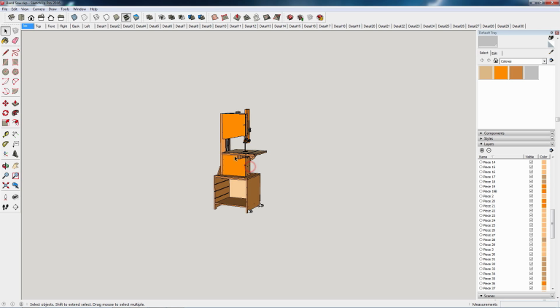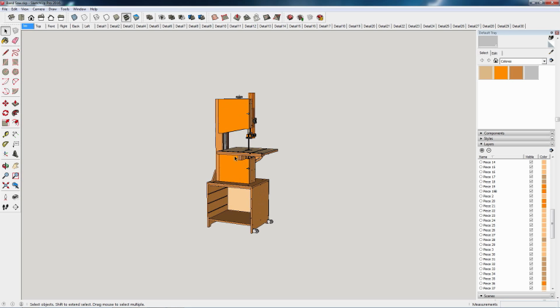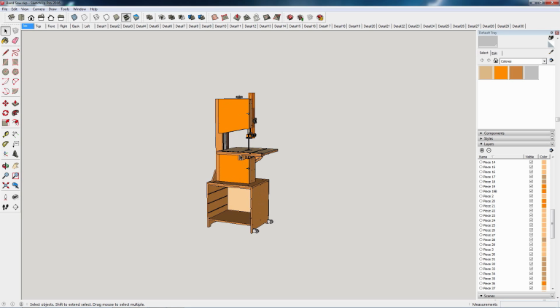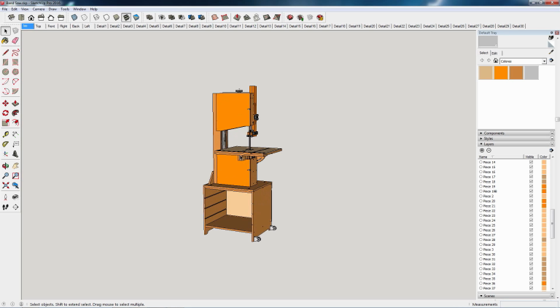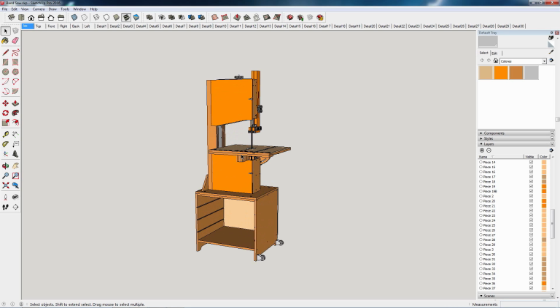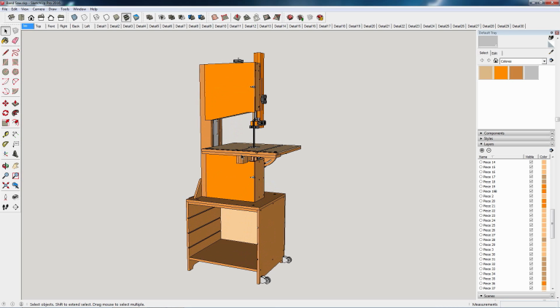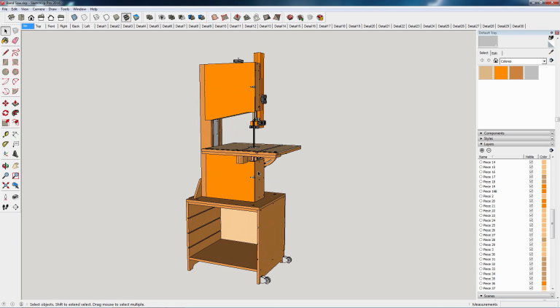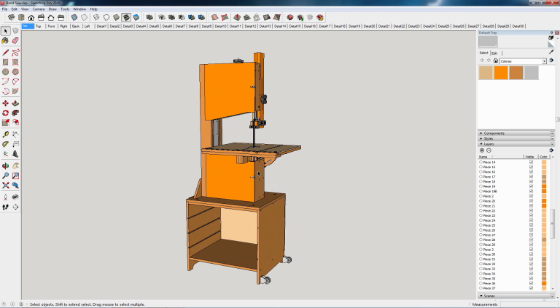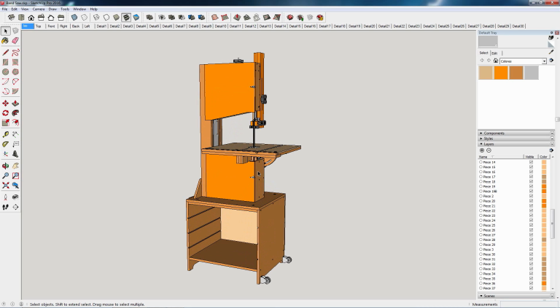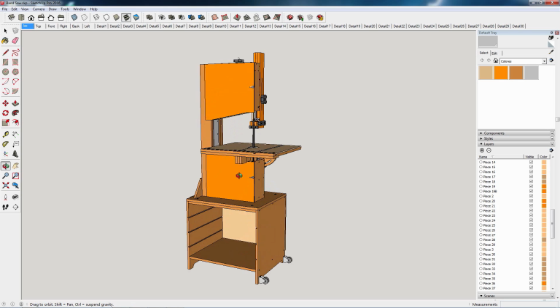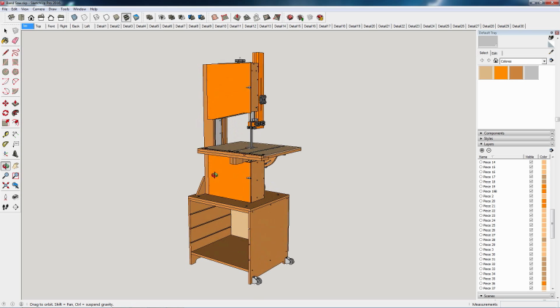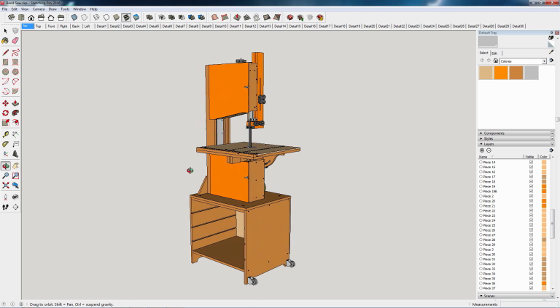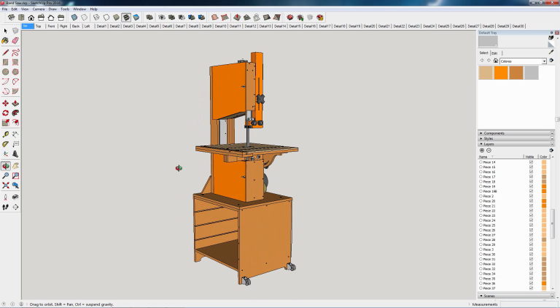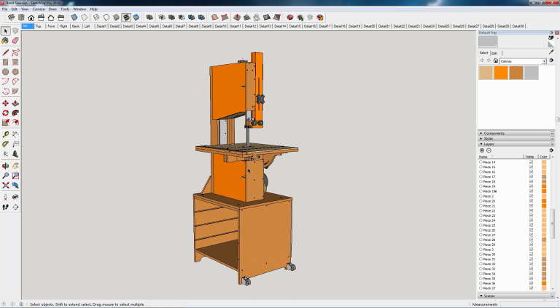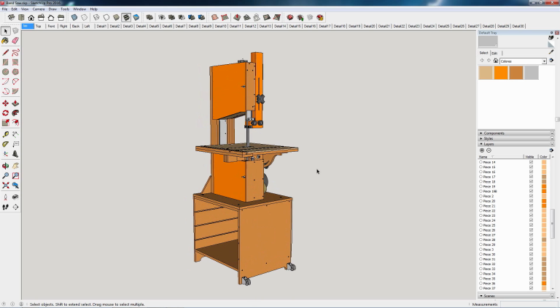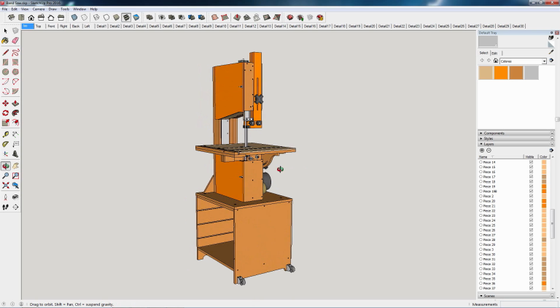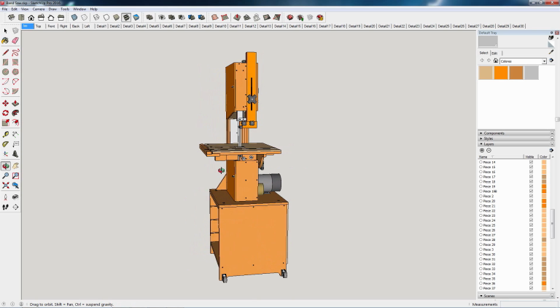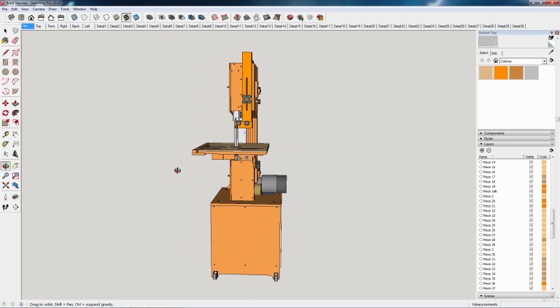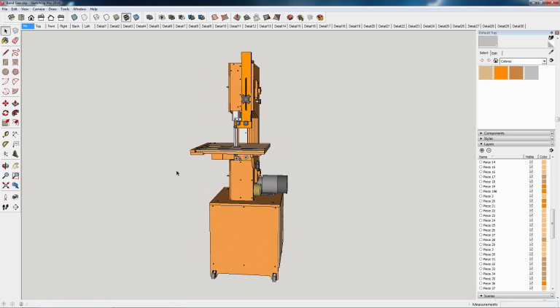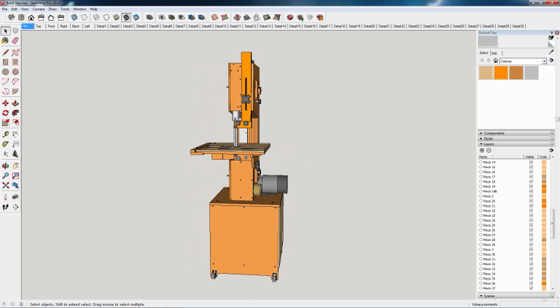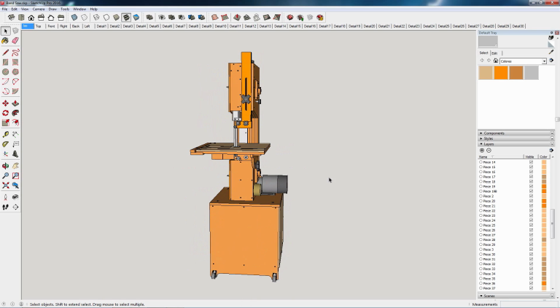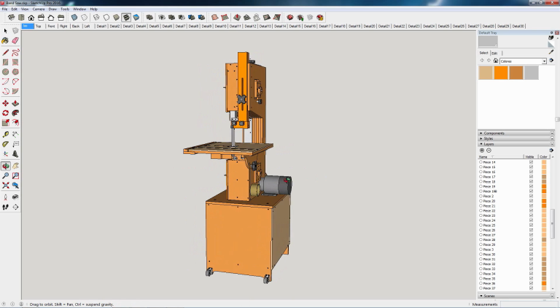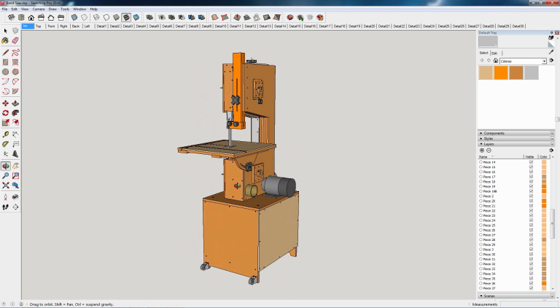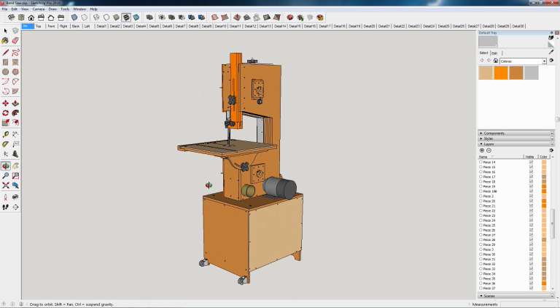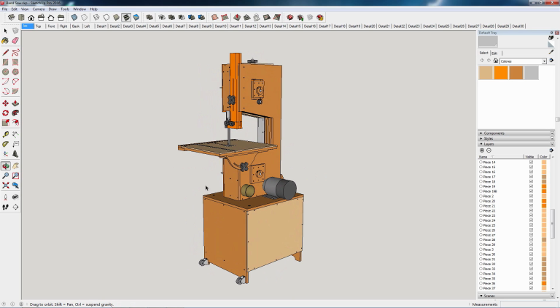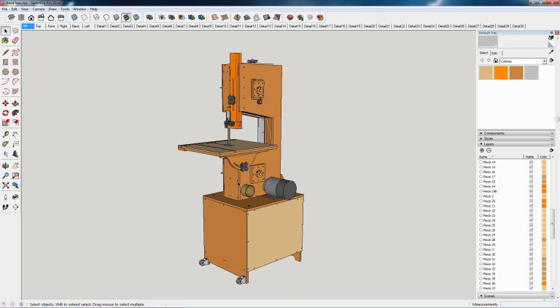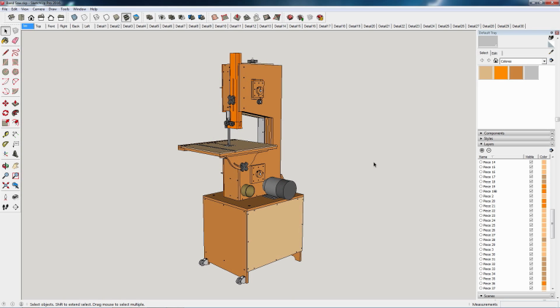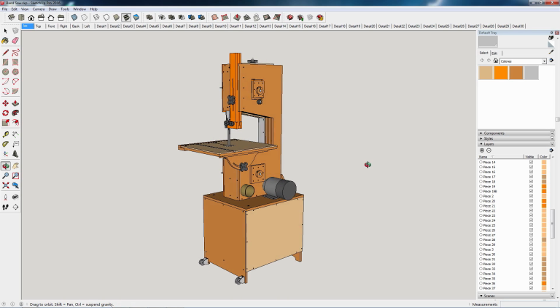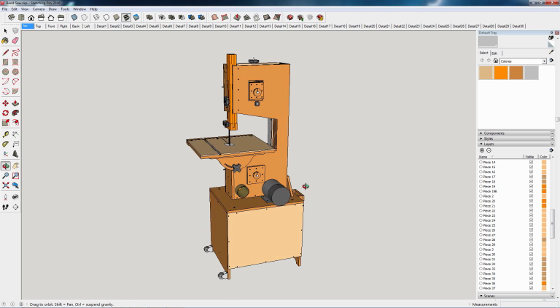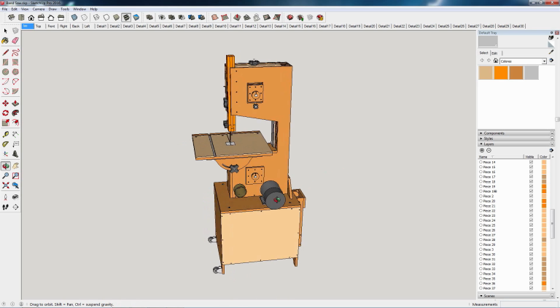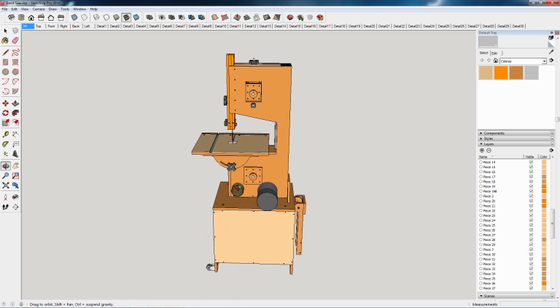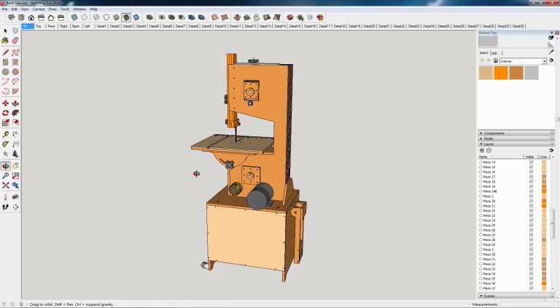Today I'll show you how I built my new band saw. This is the first video in a five or six part series.